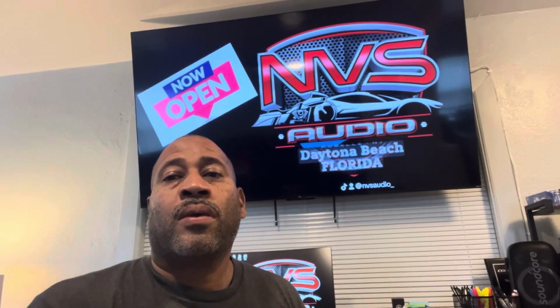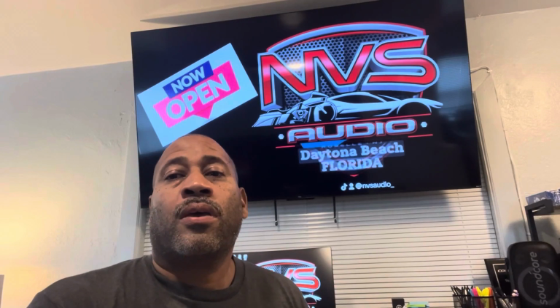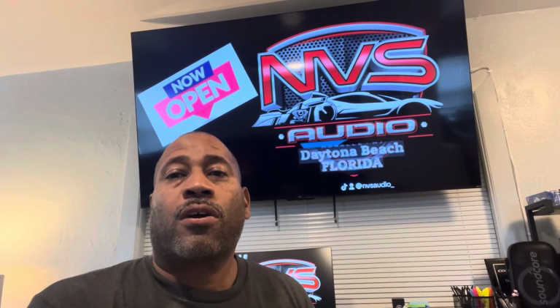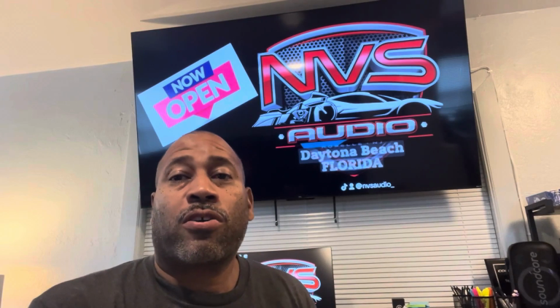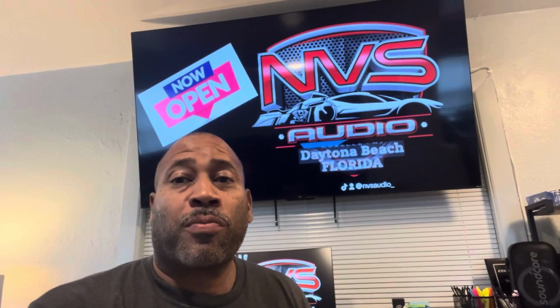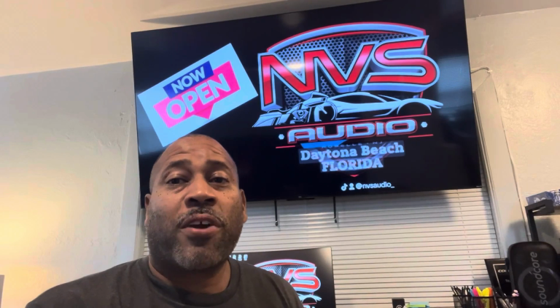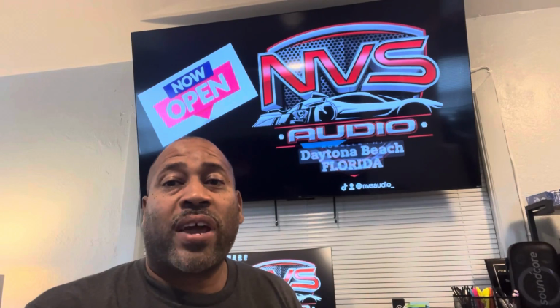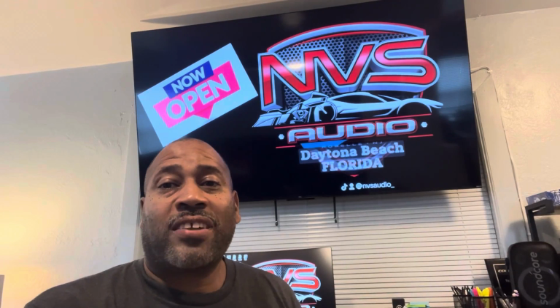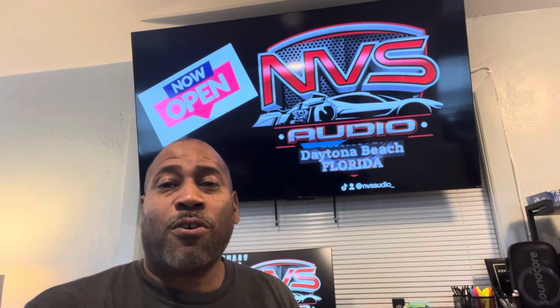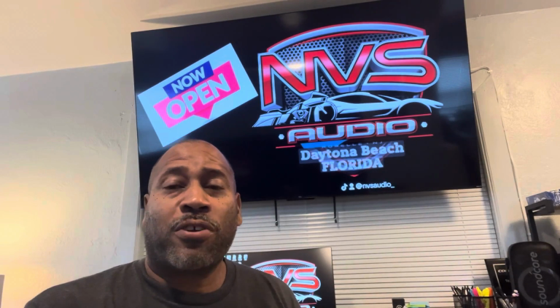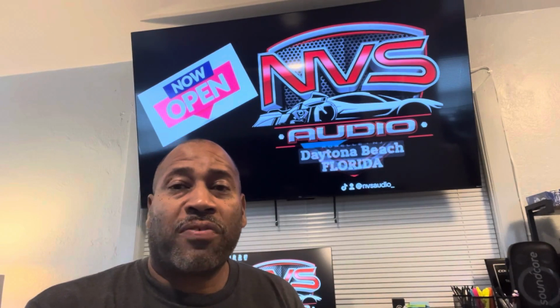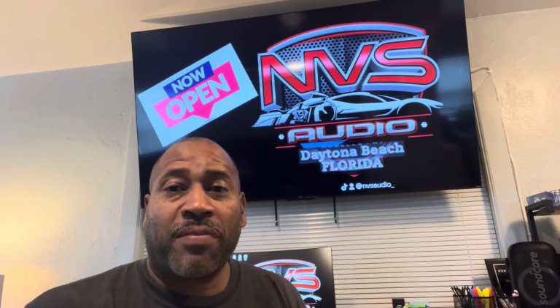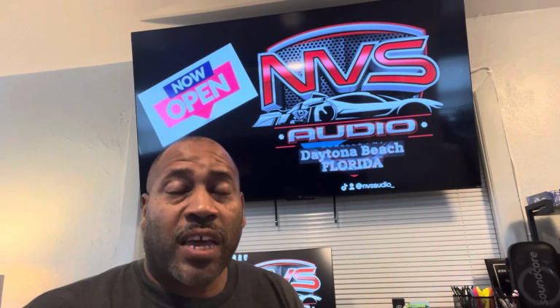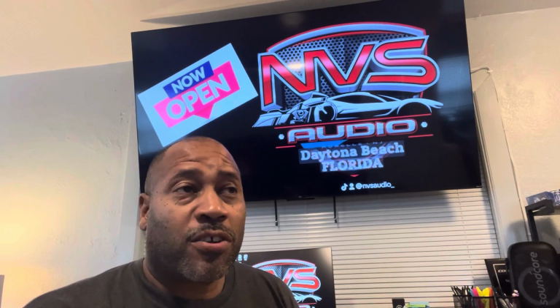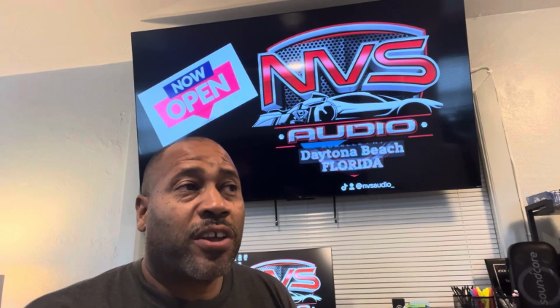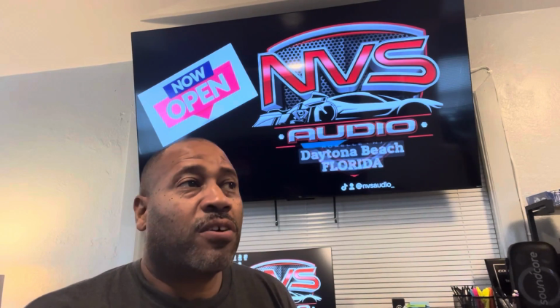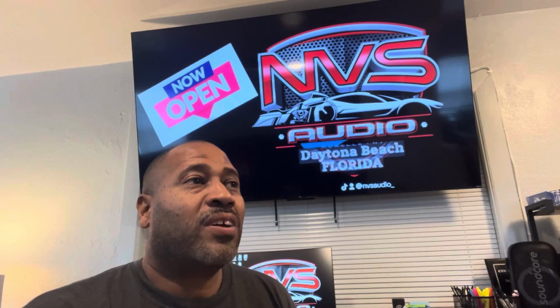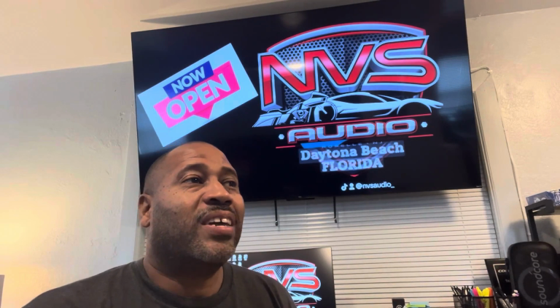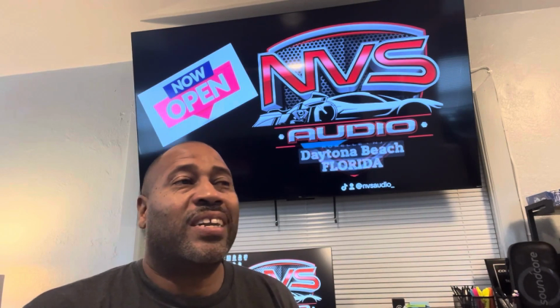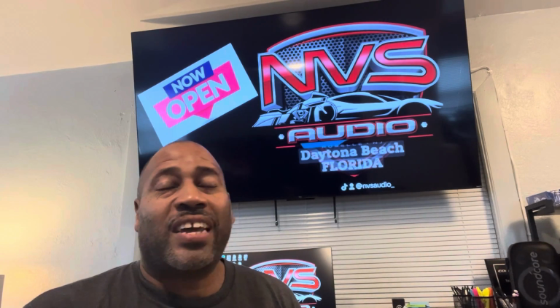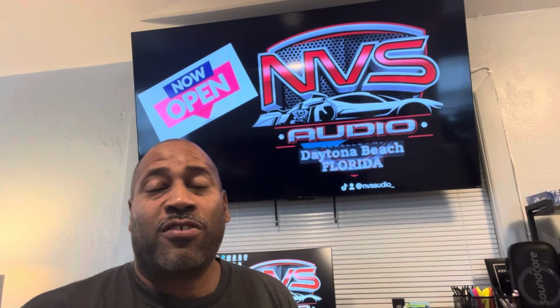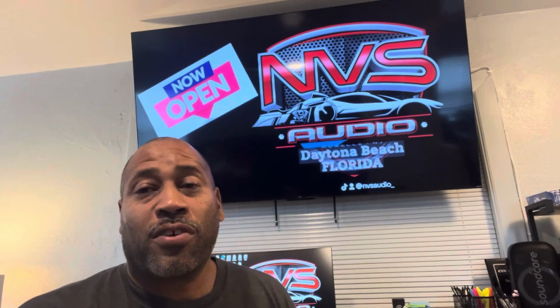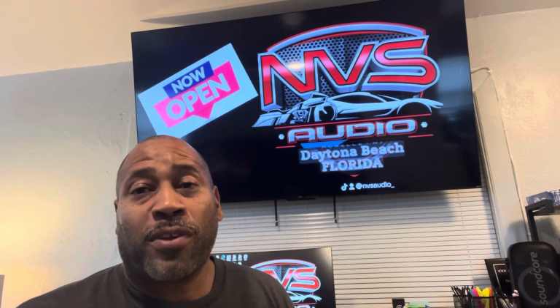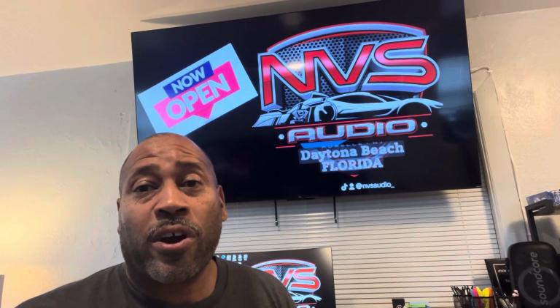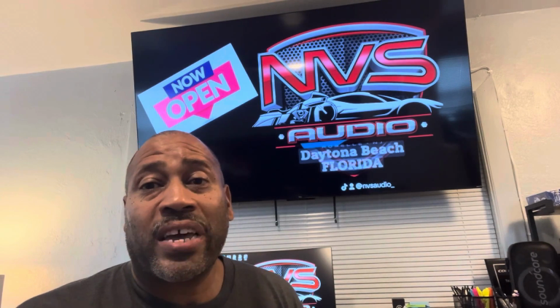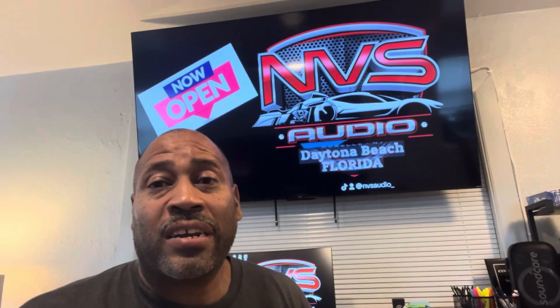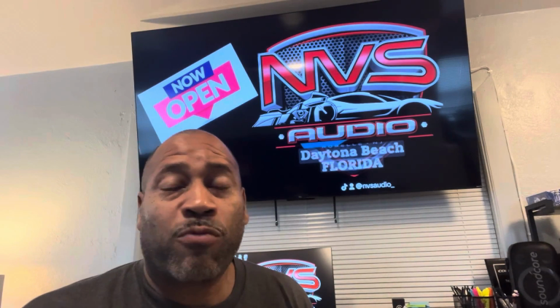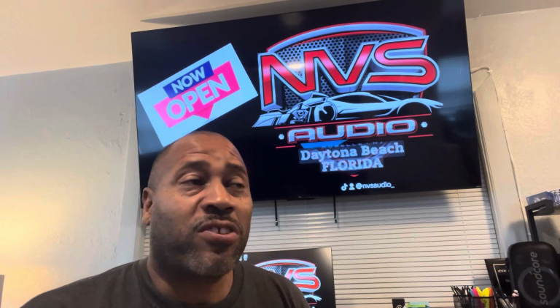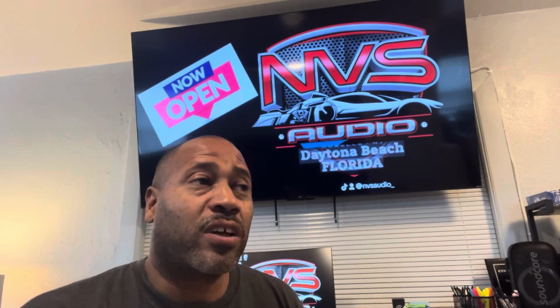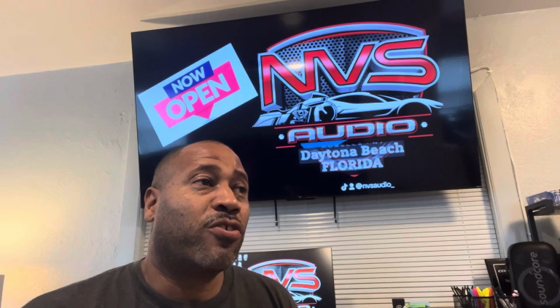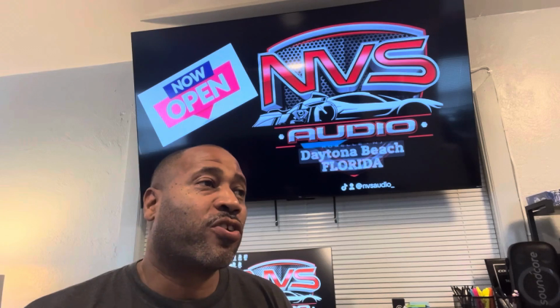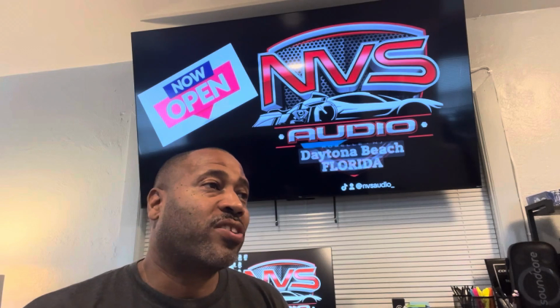Carlos Ramirez, owner of MBS Audio in Daytona, Florida, and Roselle, New Jersey.